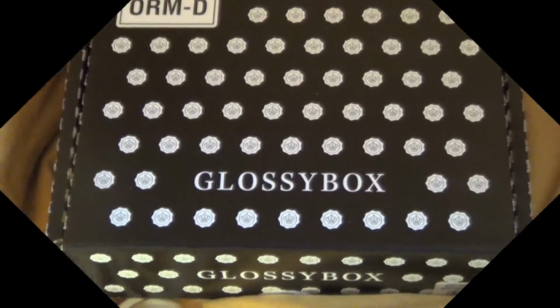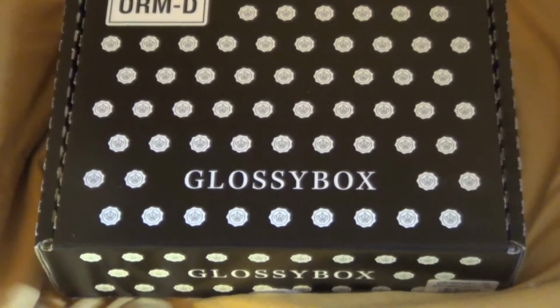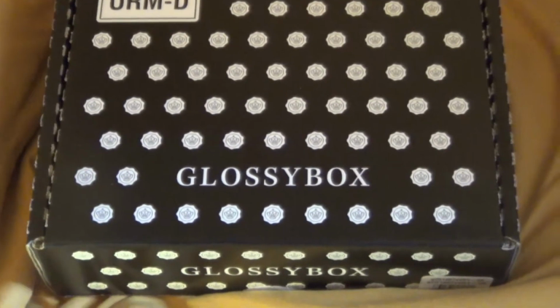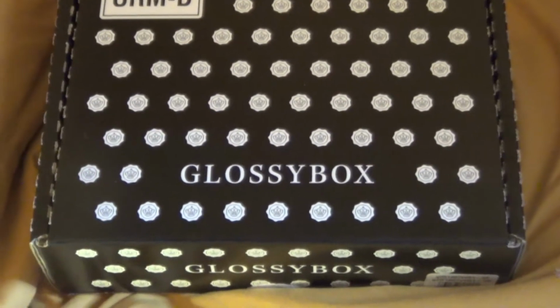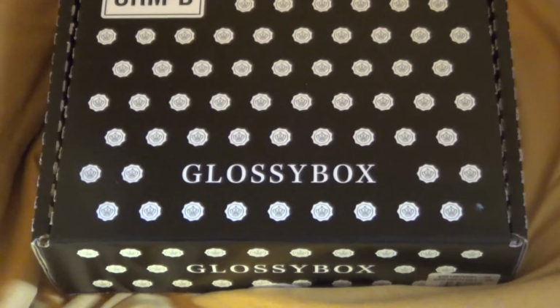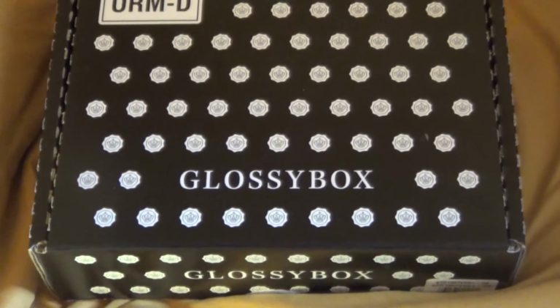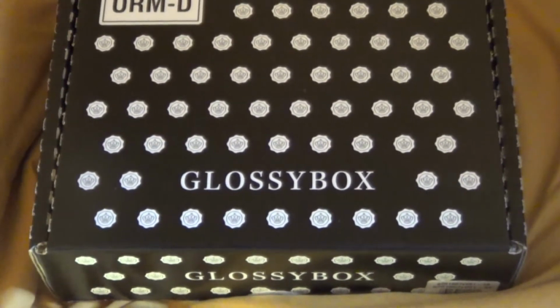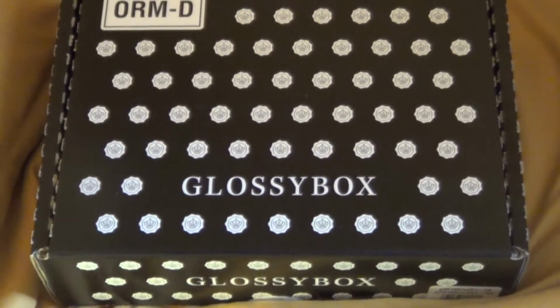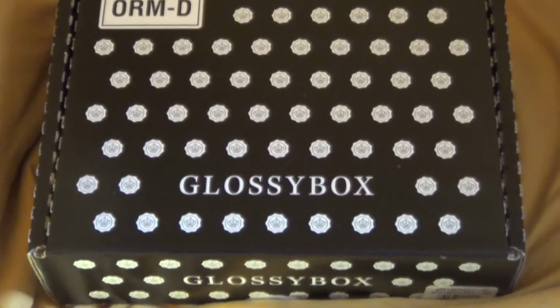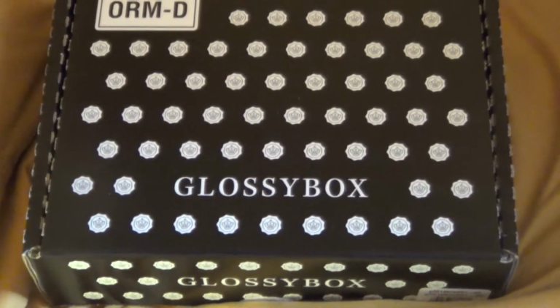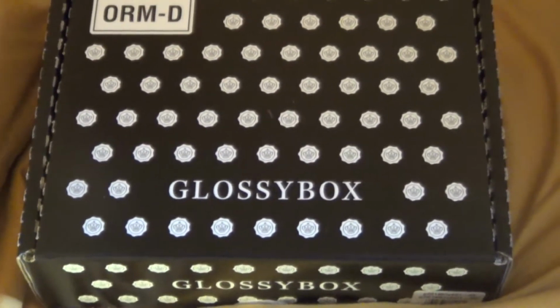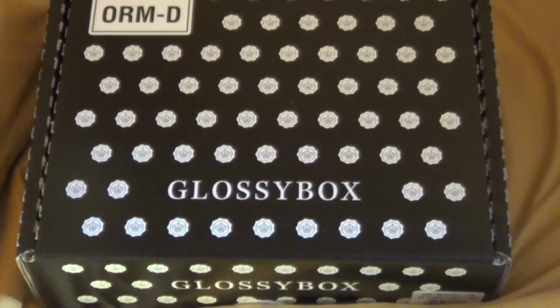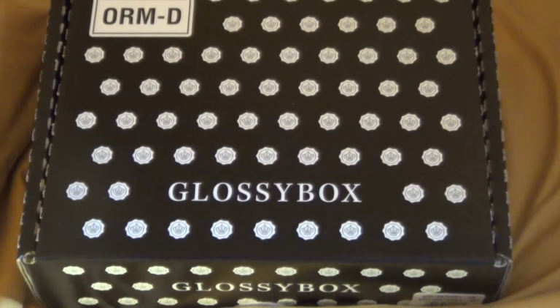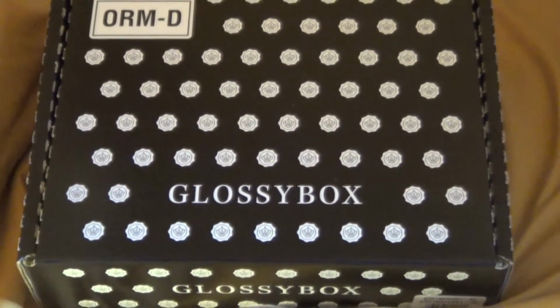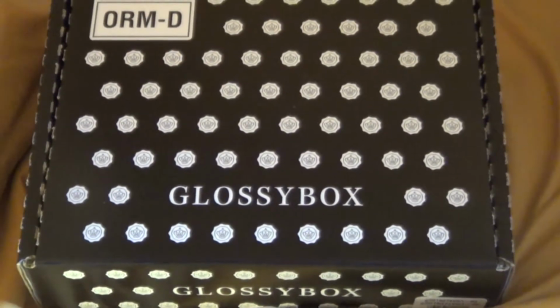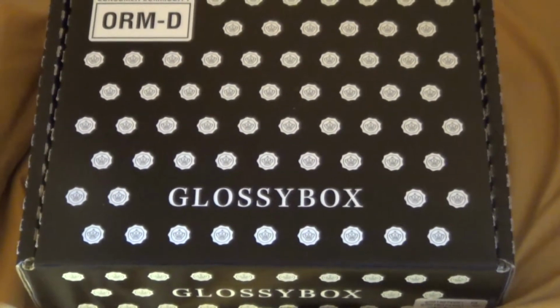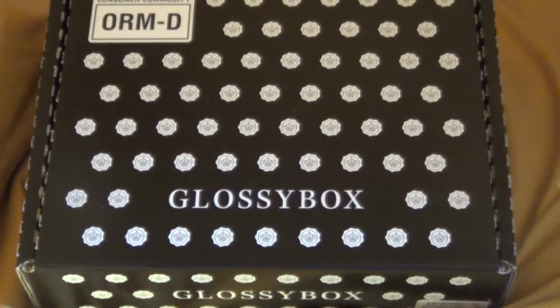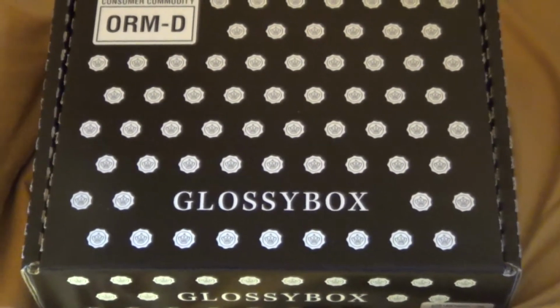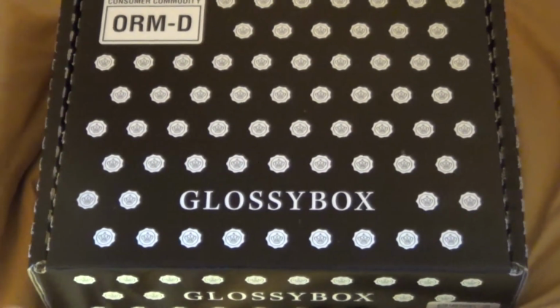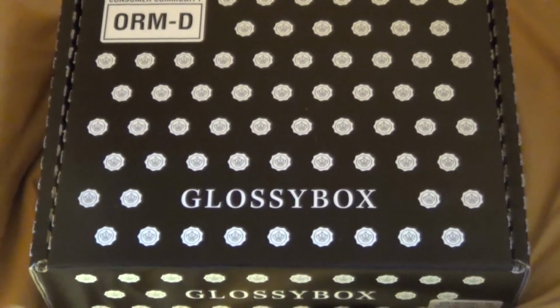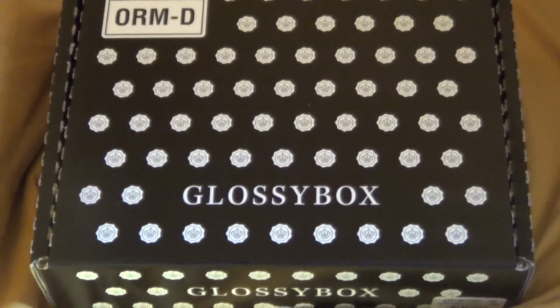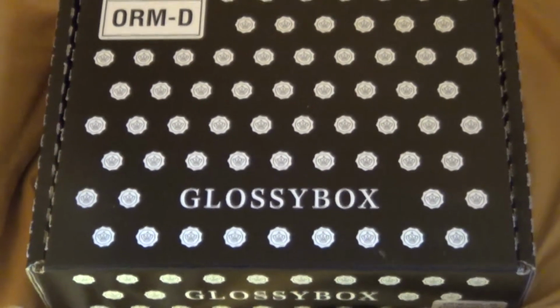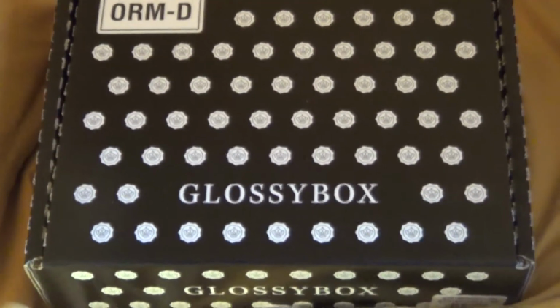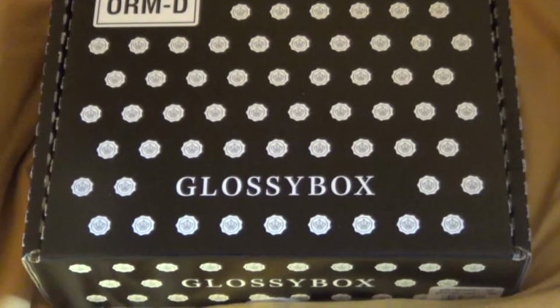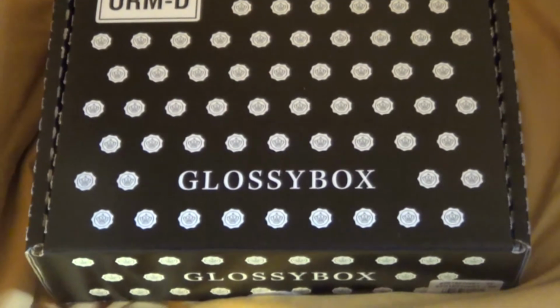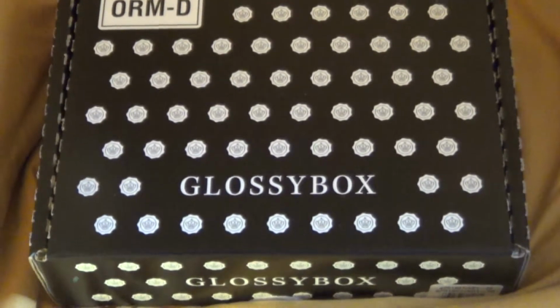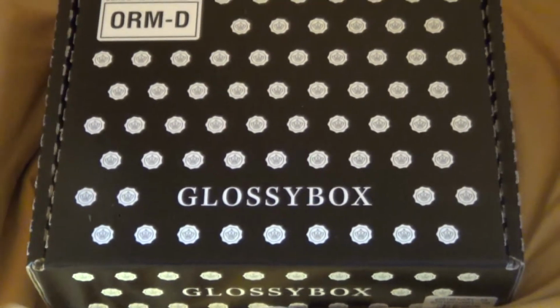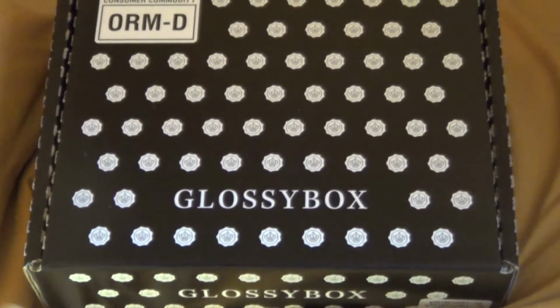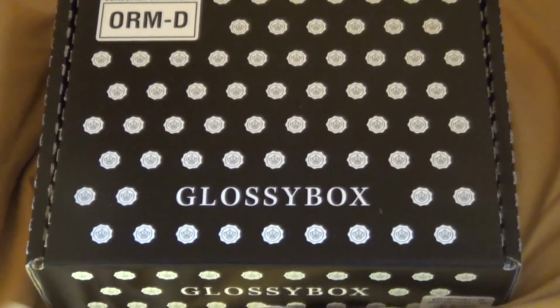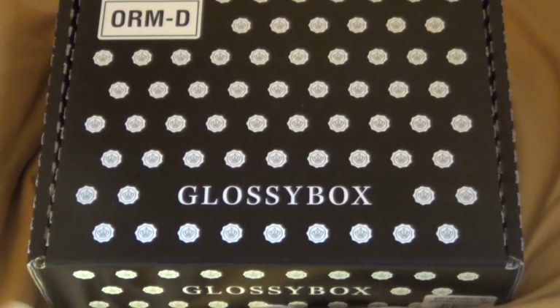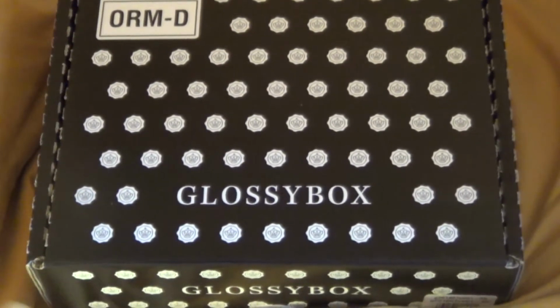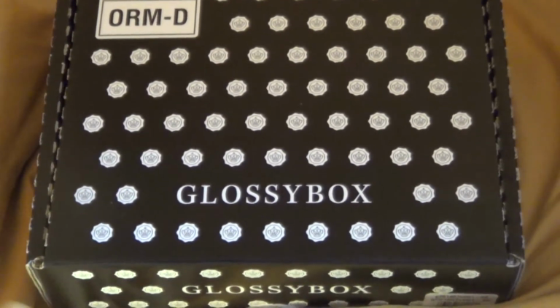Hello and welcome! I'm here opening my Glossybox and let's see what we got.